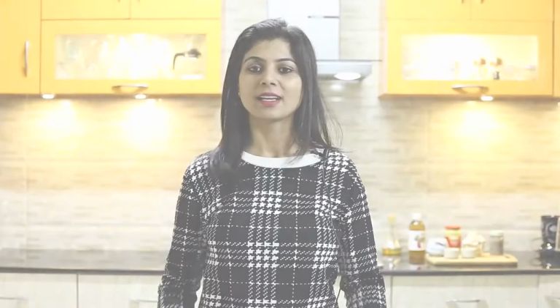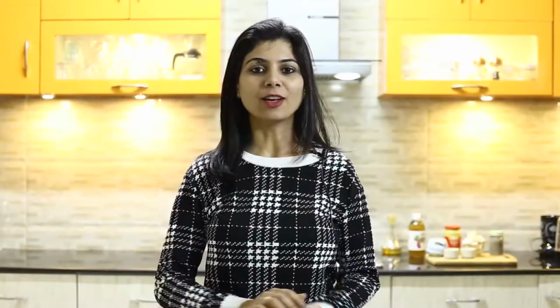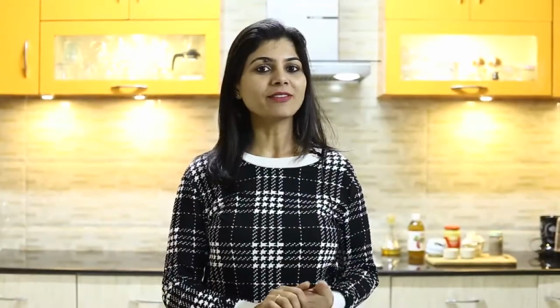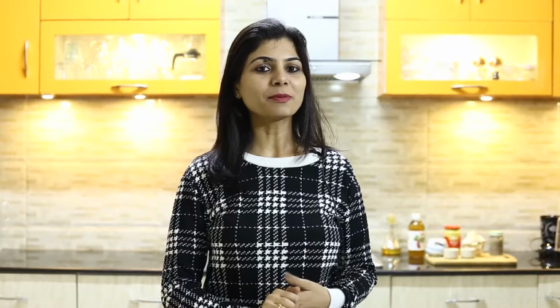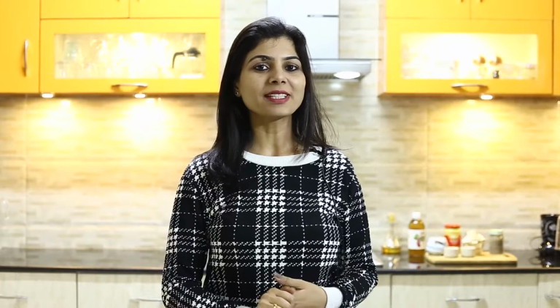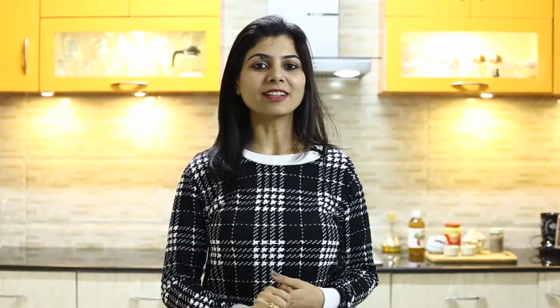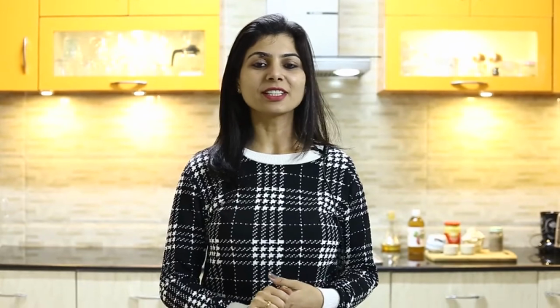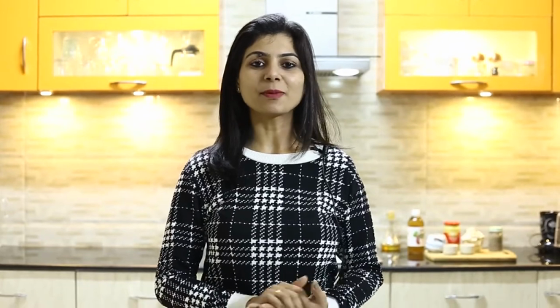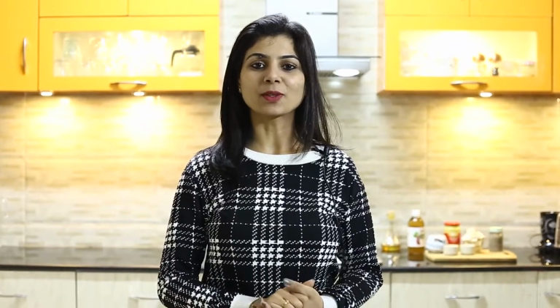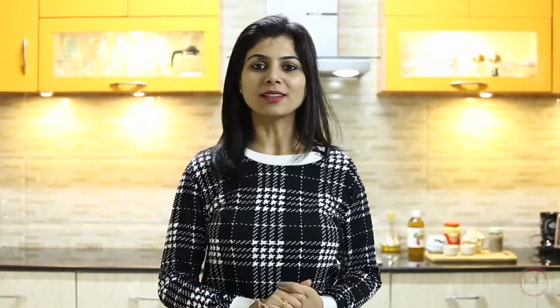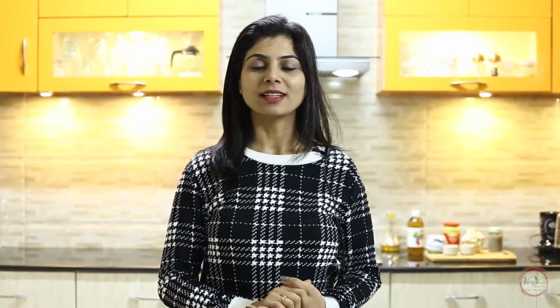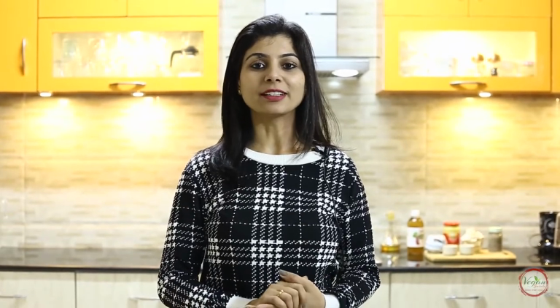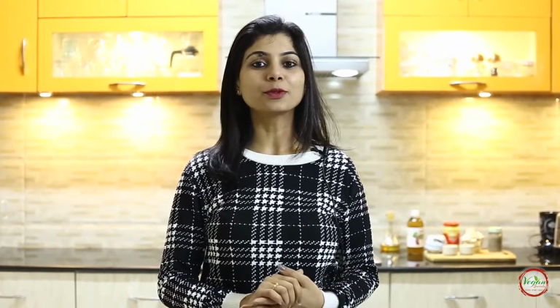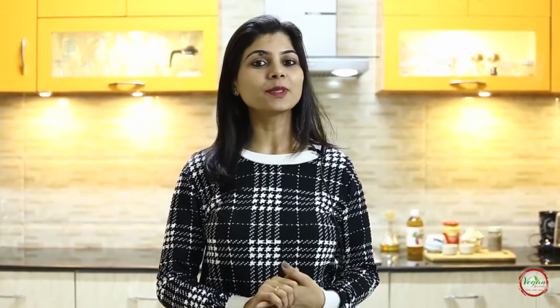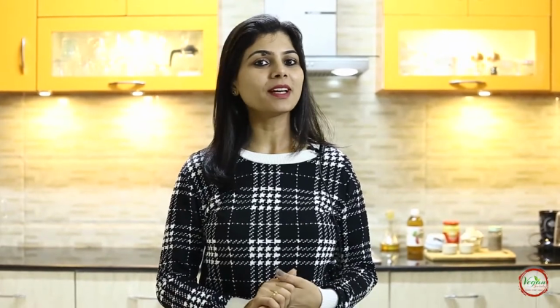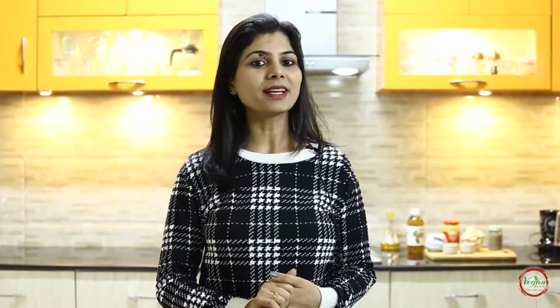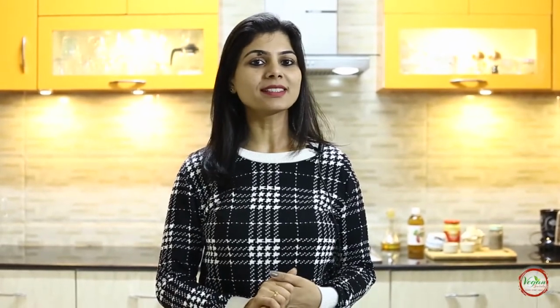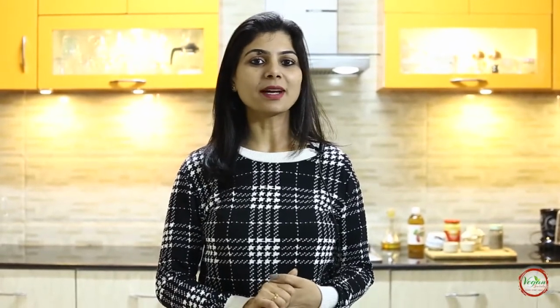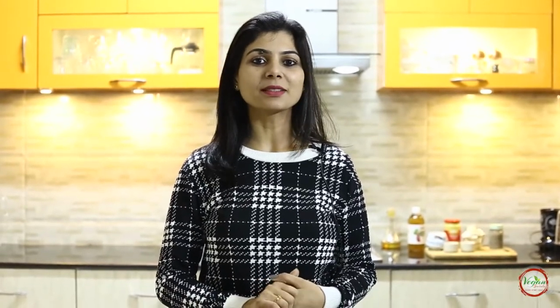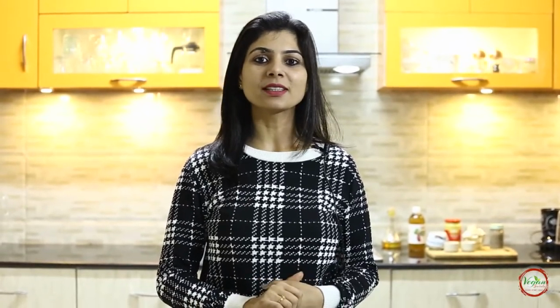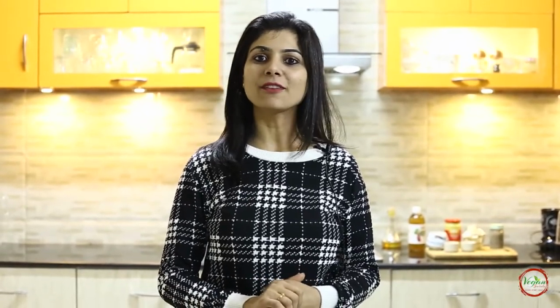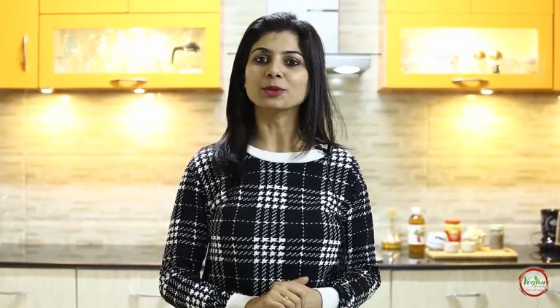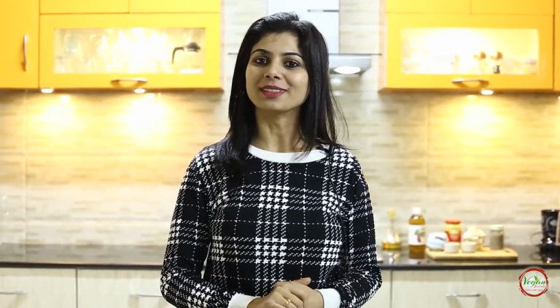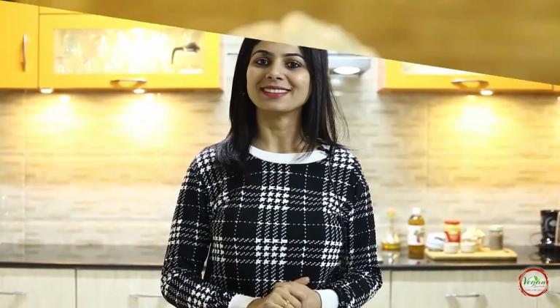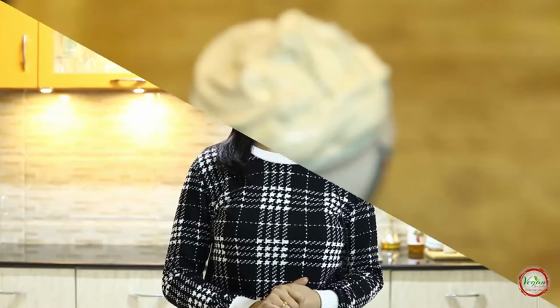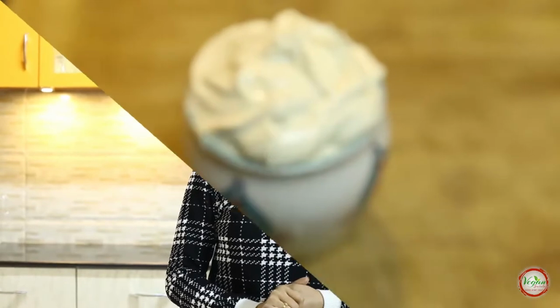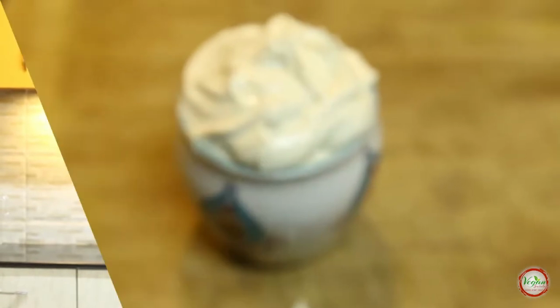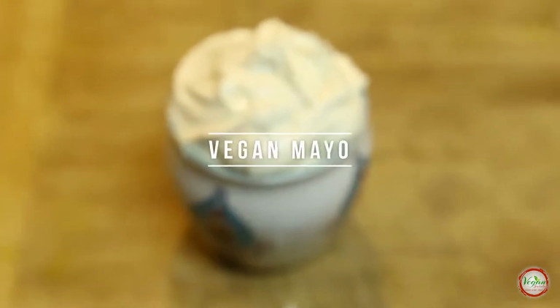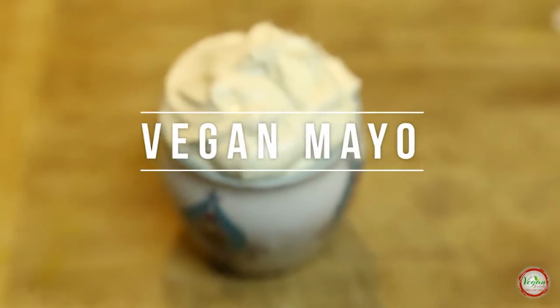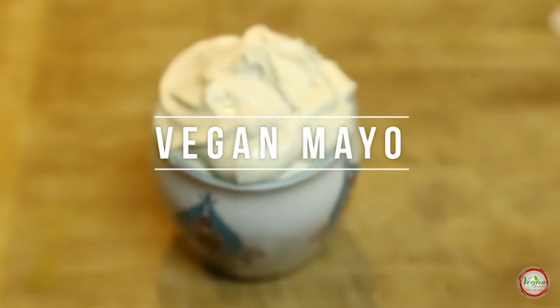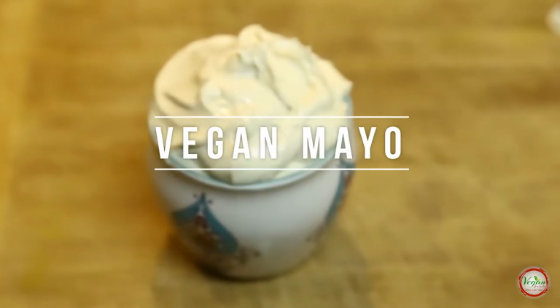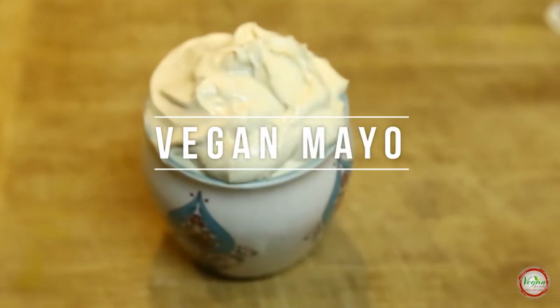Hello and welcome to my channel, Vegan Spatula. Let the food be the medicine and the medicine be the food. Today we are making vegan mayo.